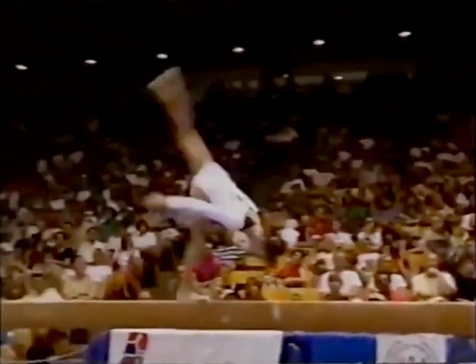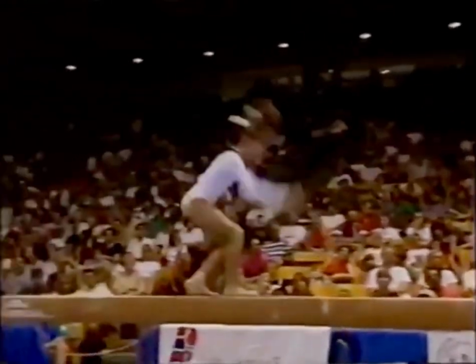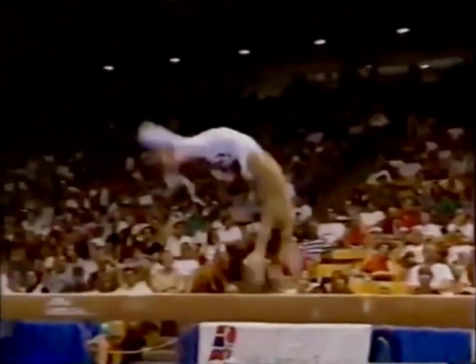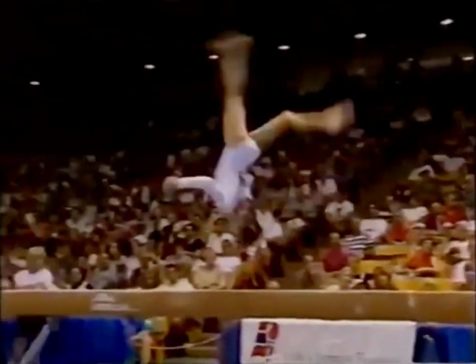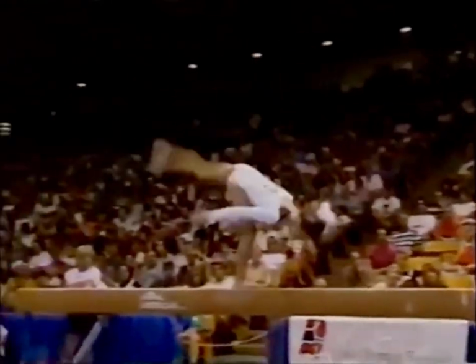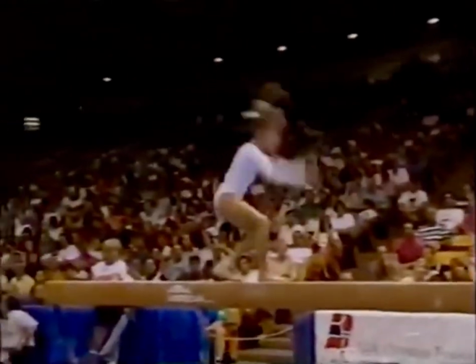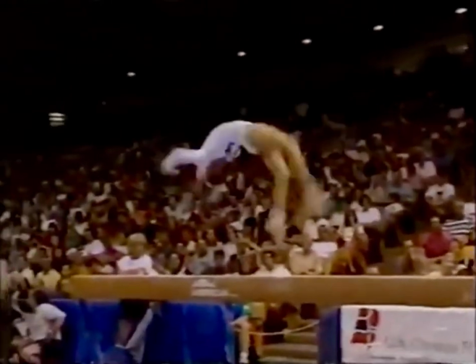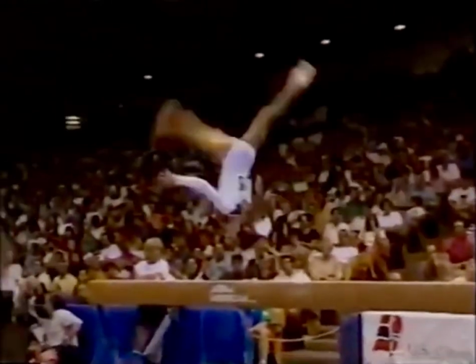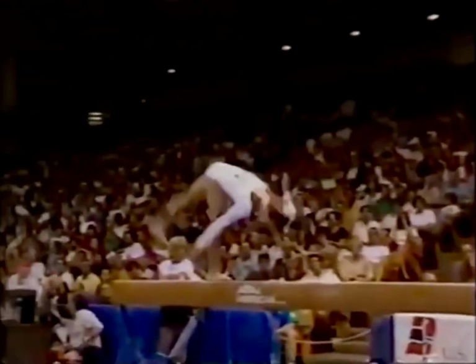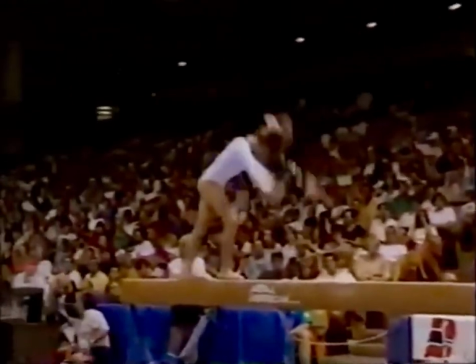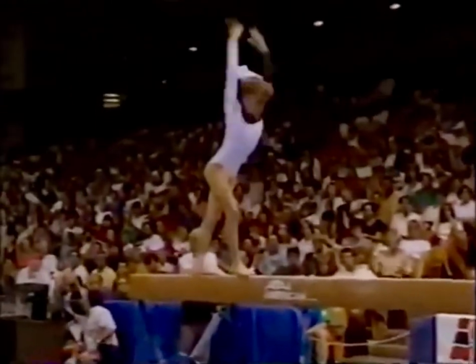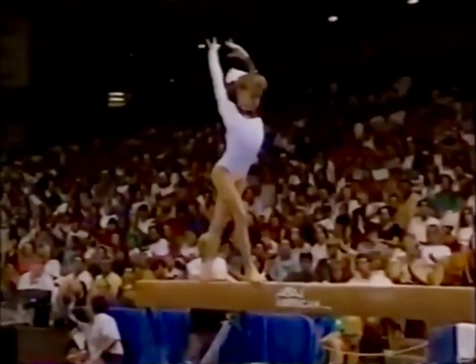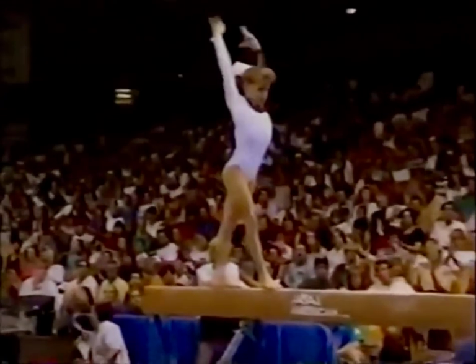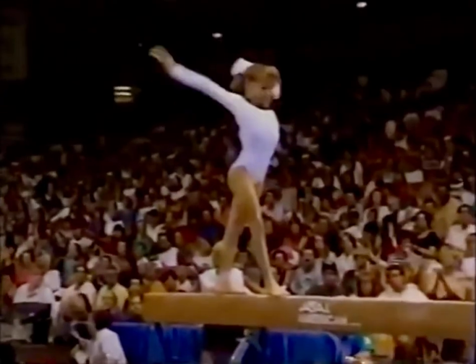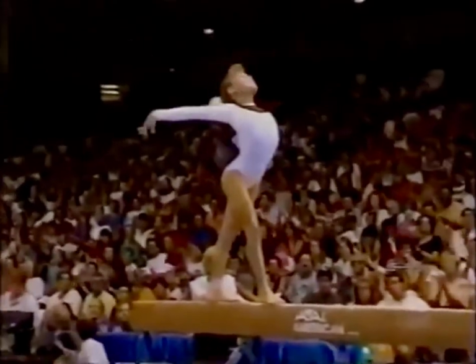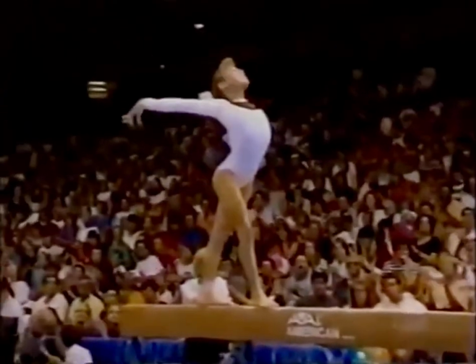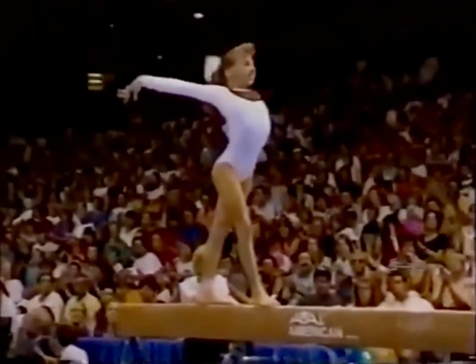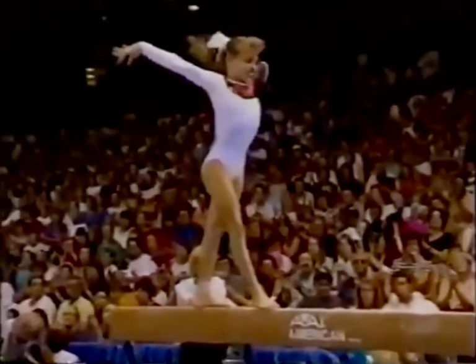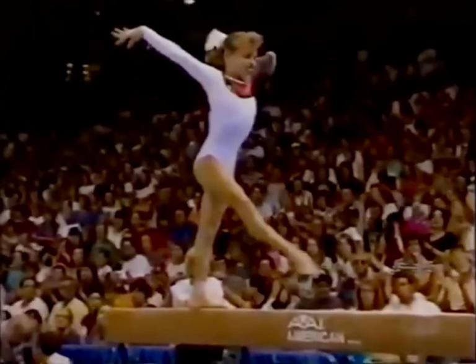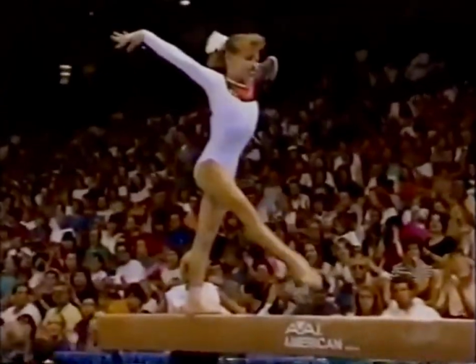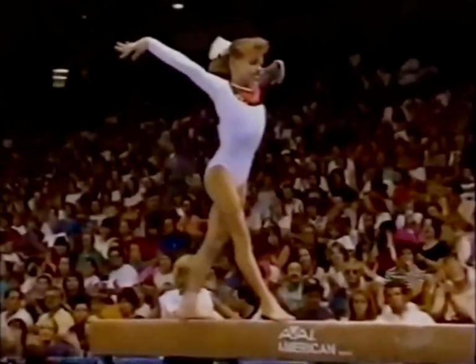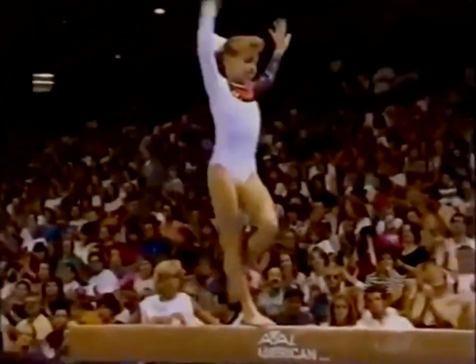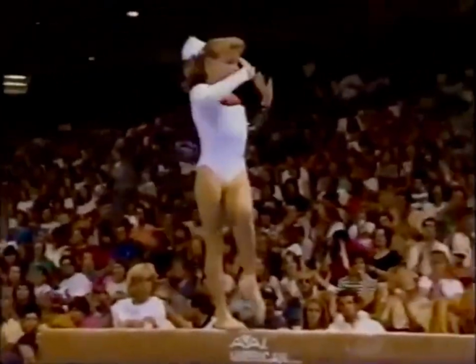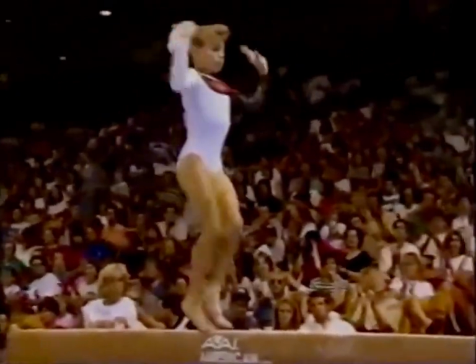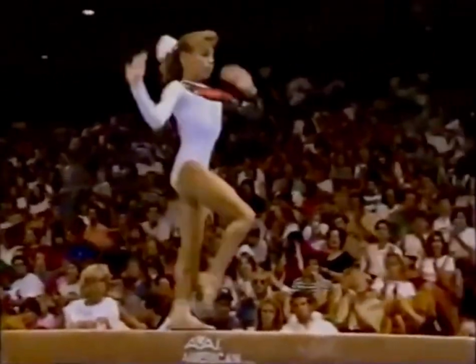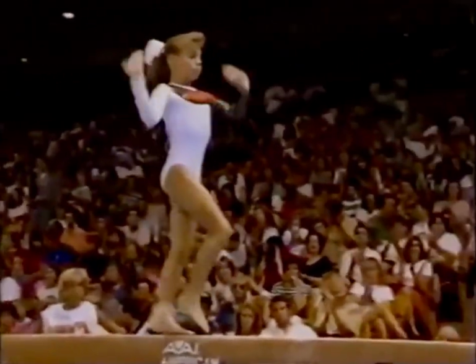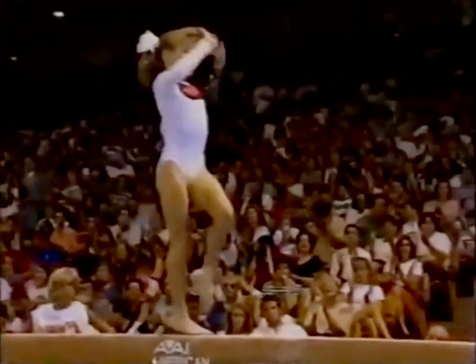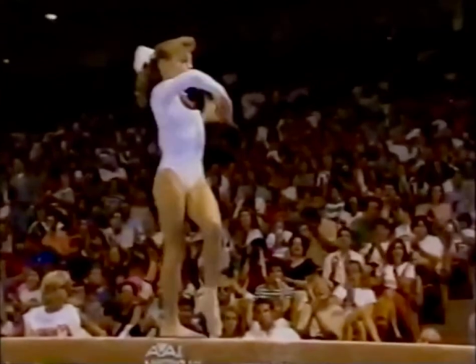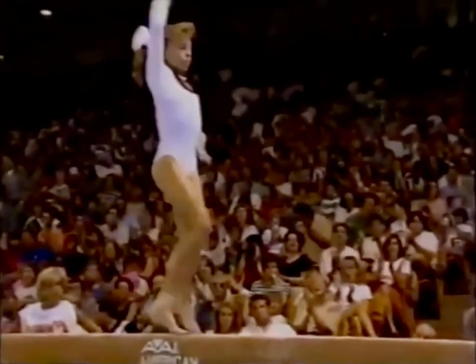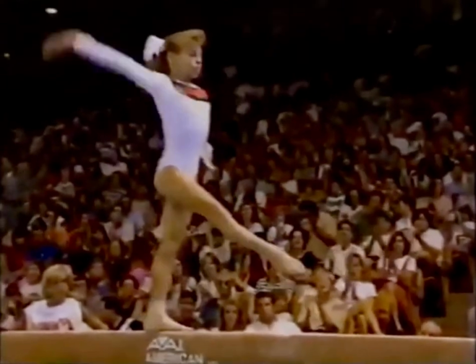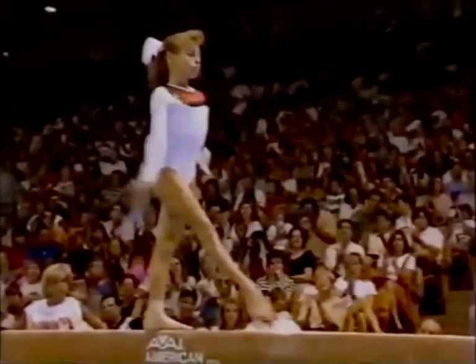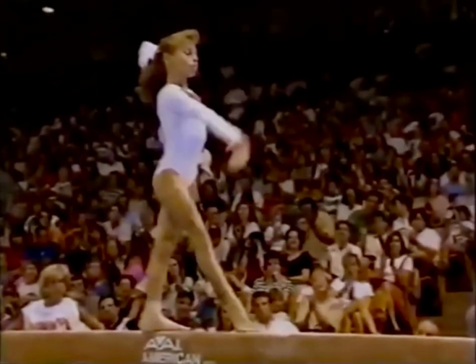Watch this — three layouts in a row. That's hard to do on the floor, let alone up on four inches.